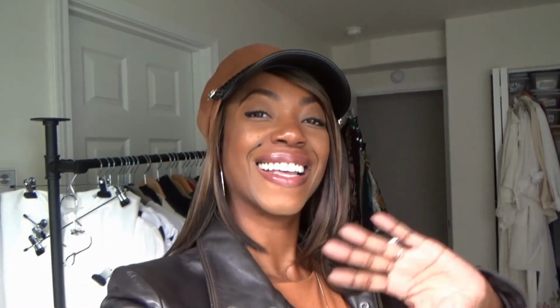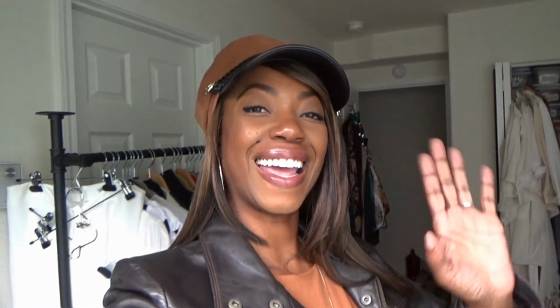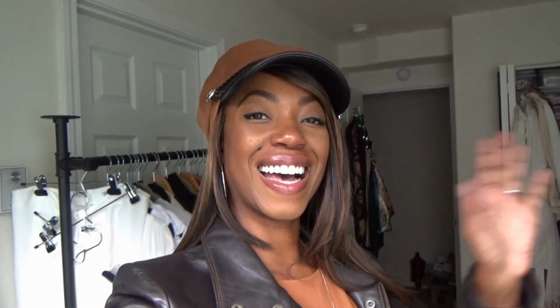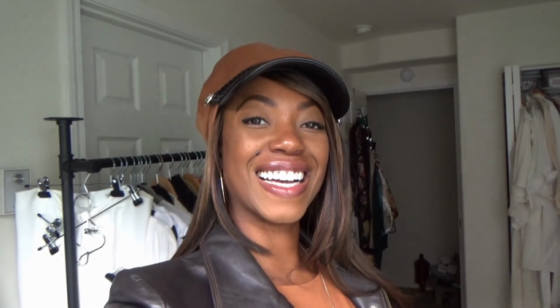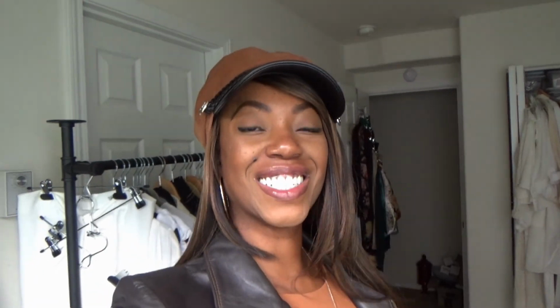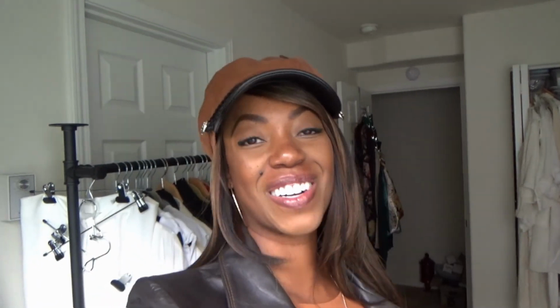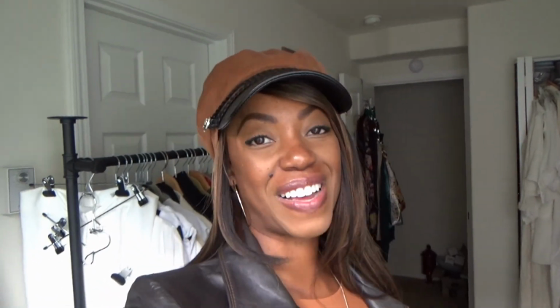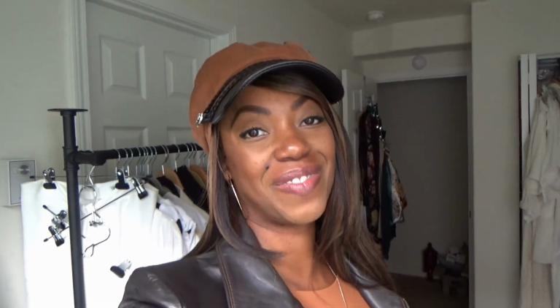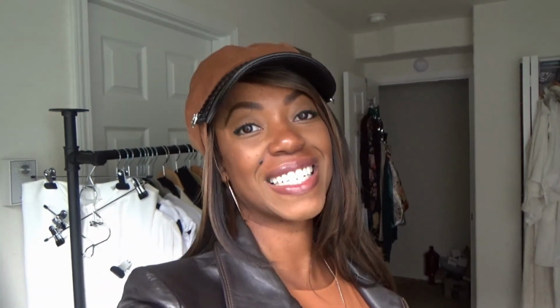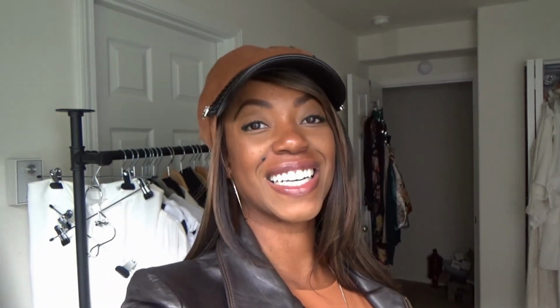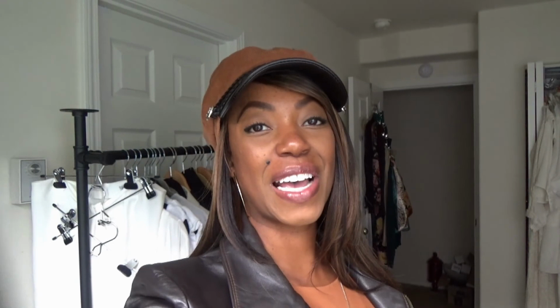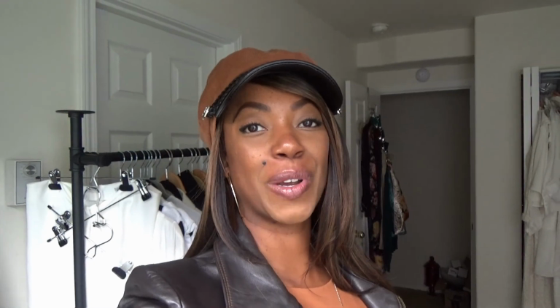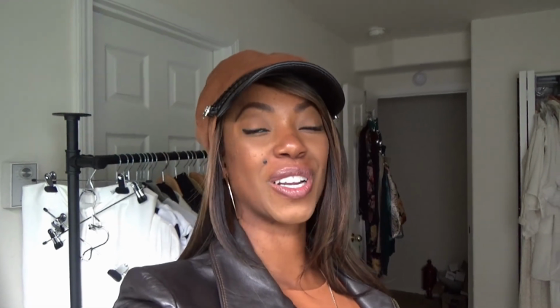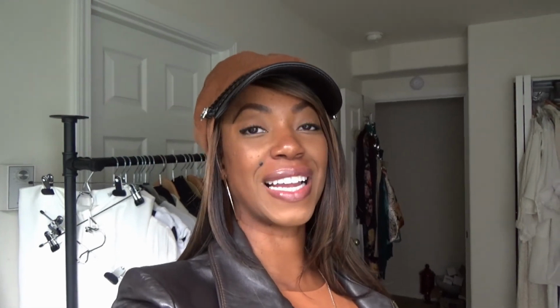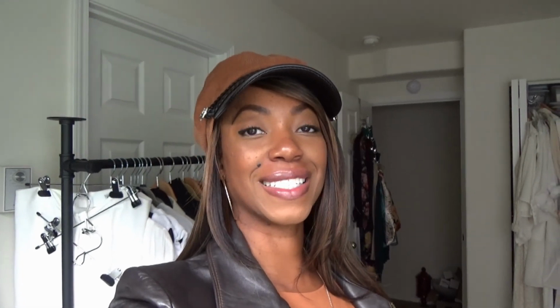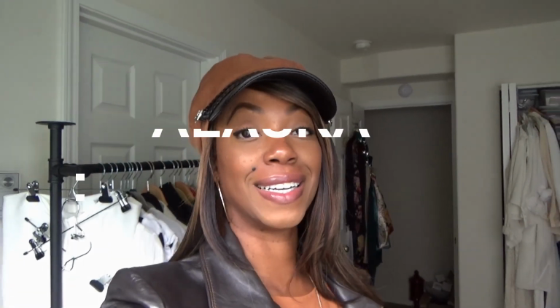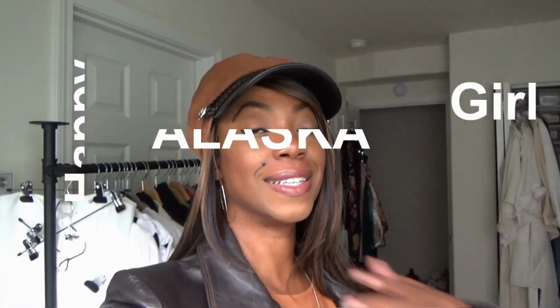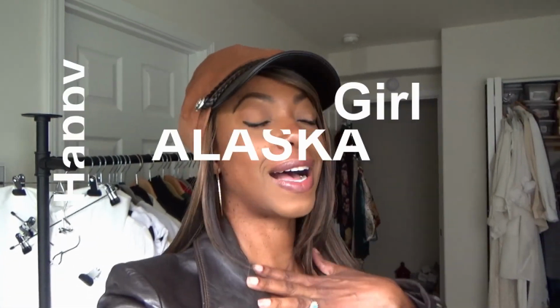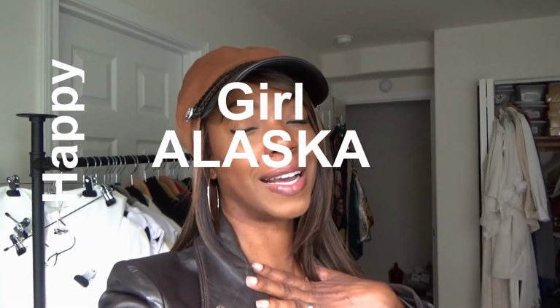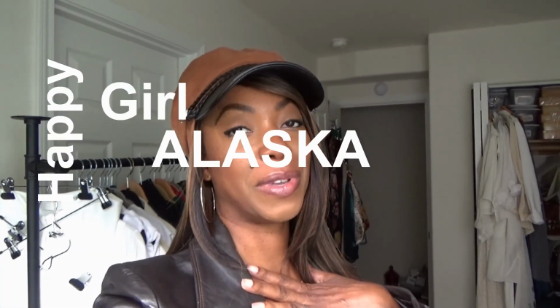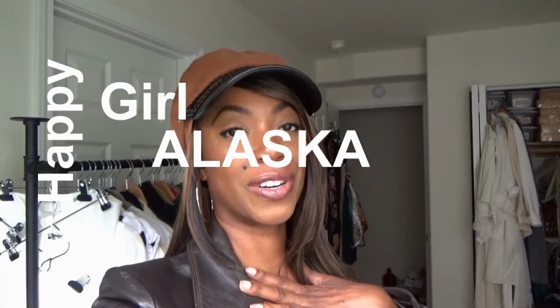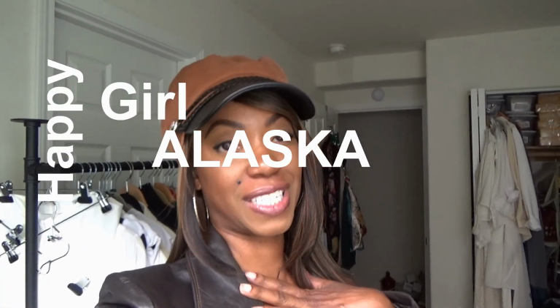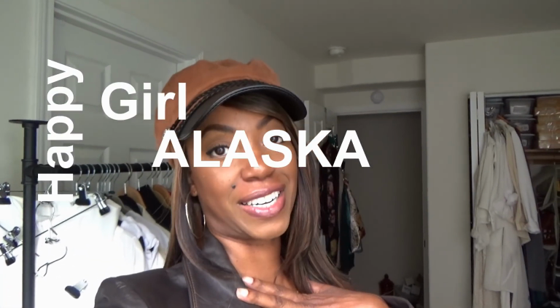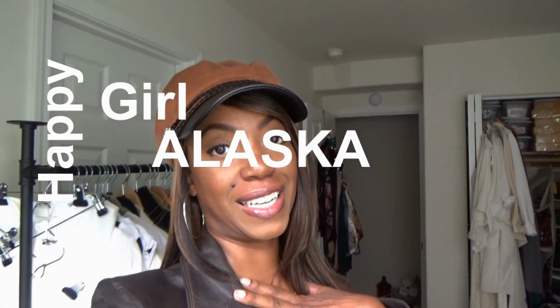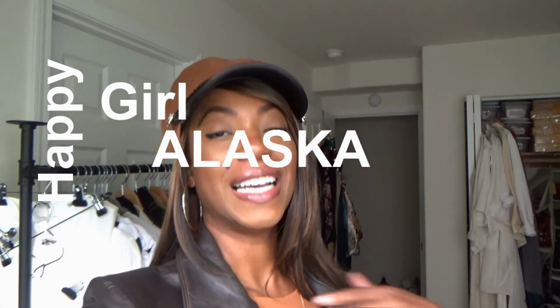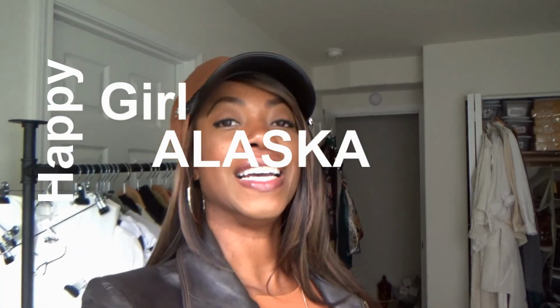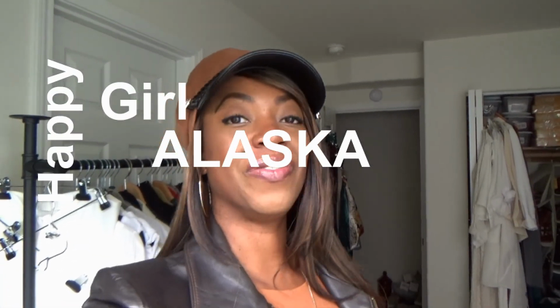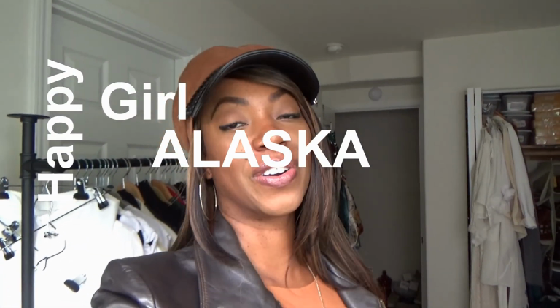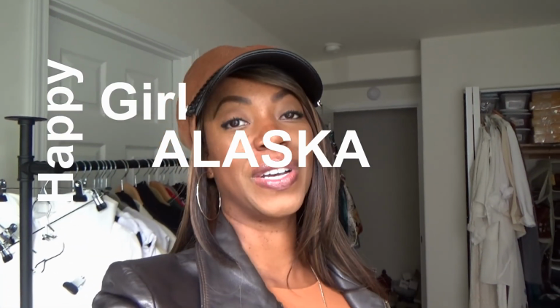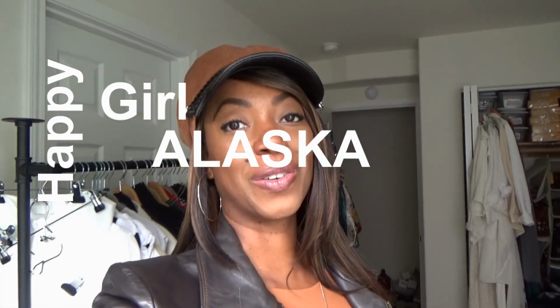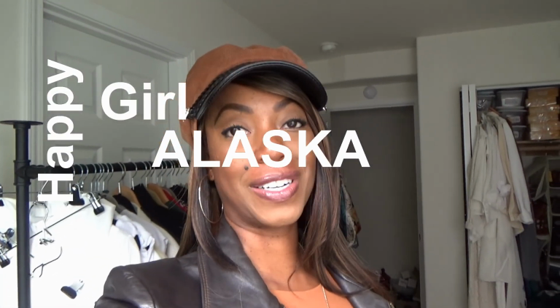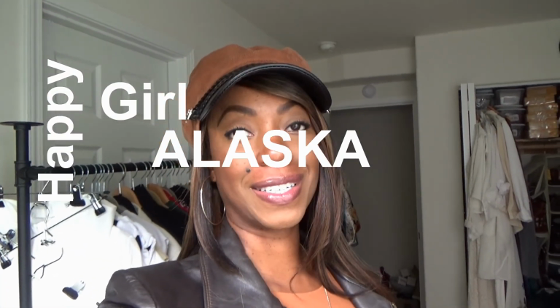Hey guys, welcome back to my channel, Happy Girl Alaska. I am your girl, Terri, and if you are new here, welcome.